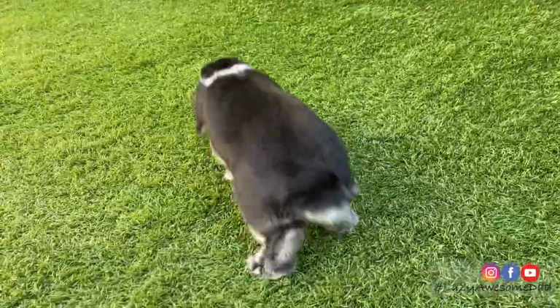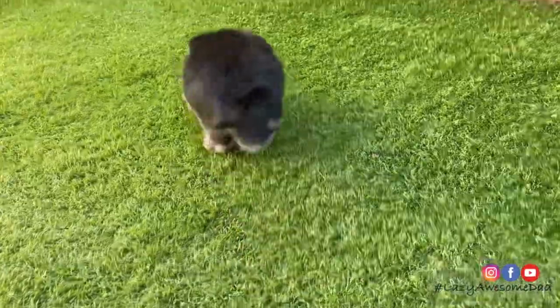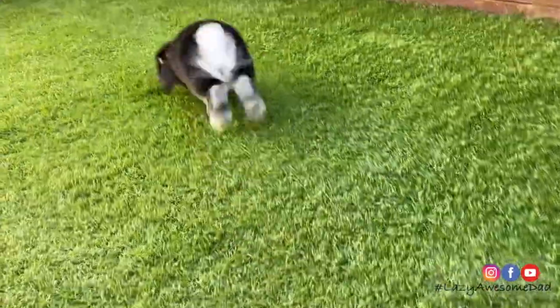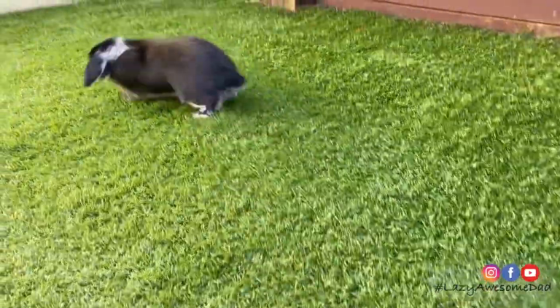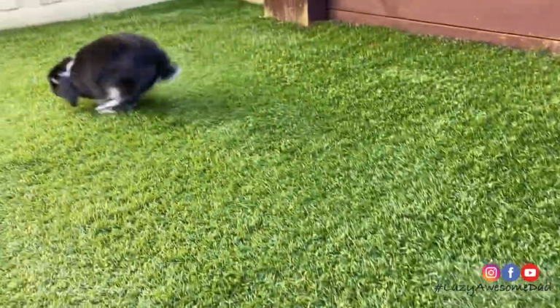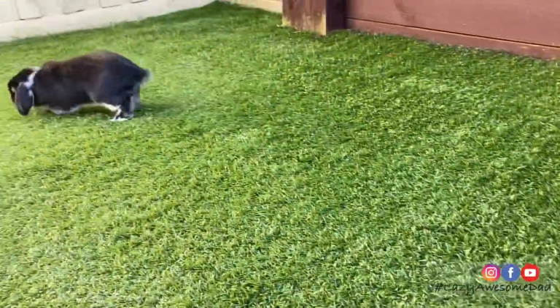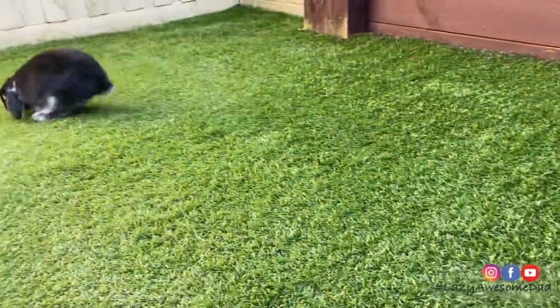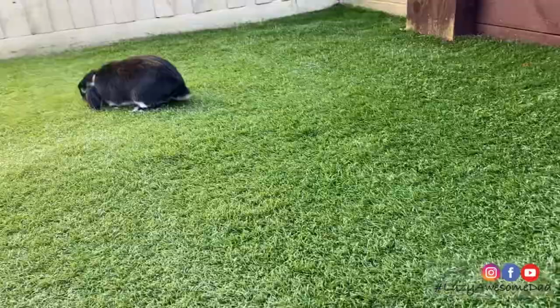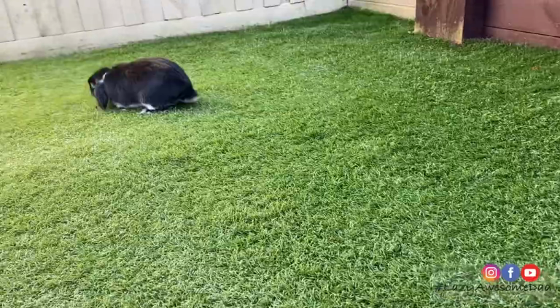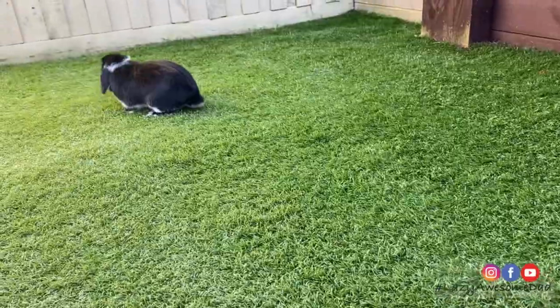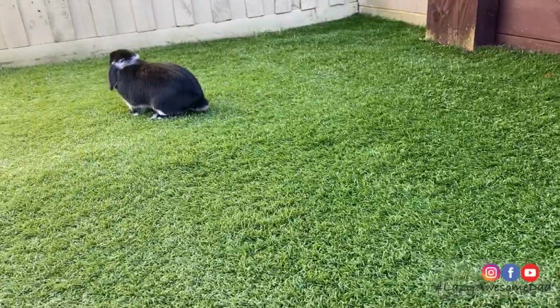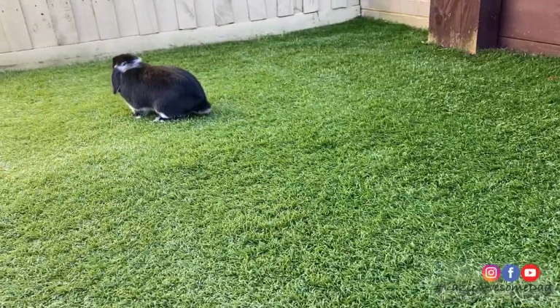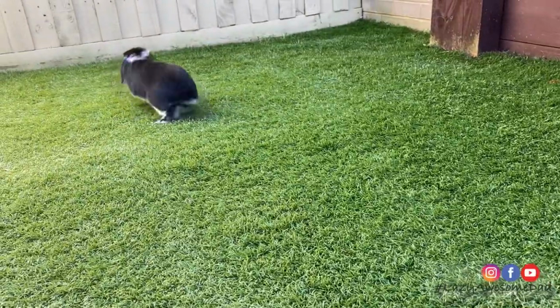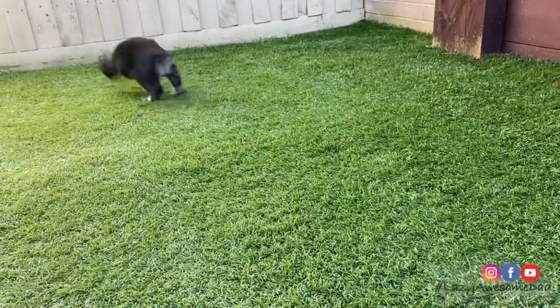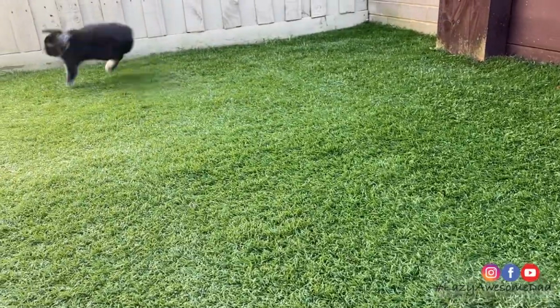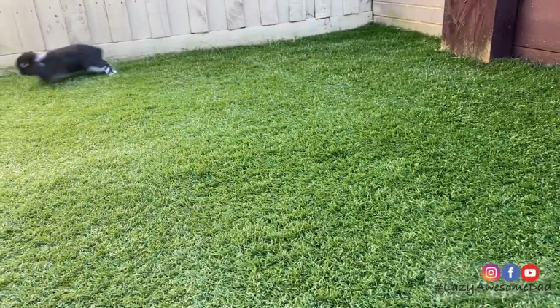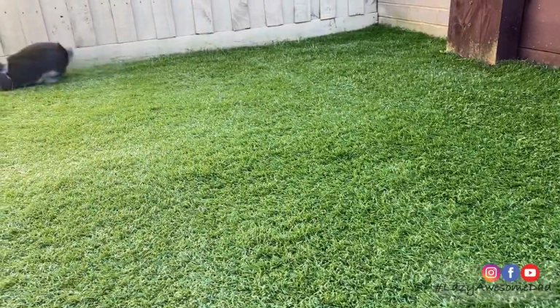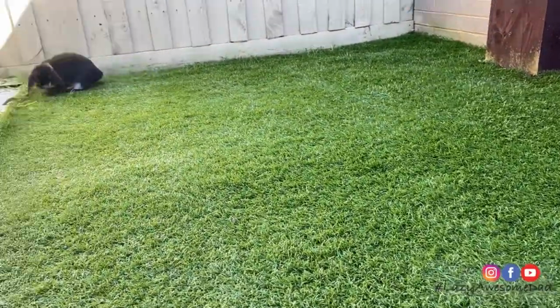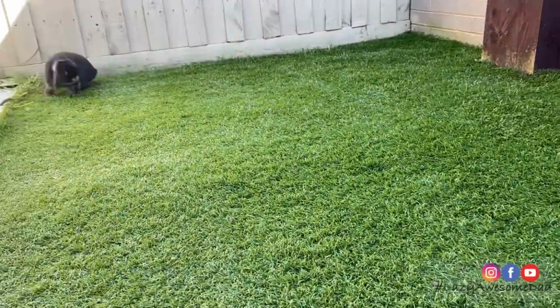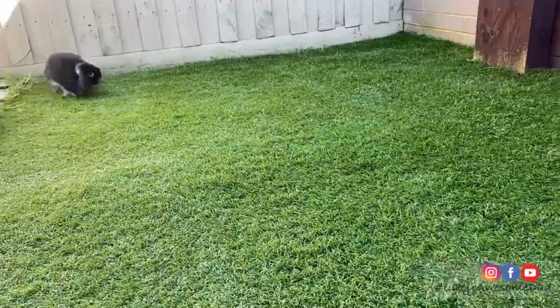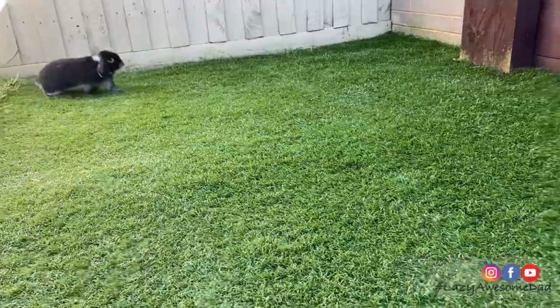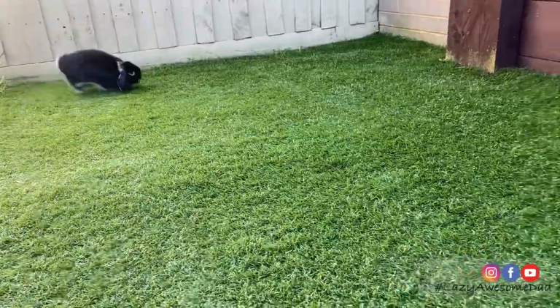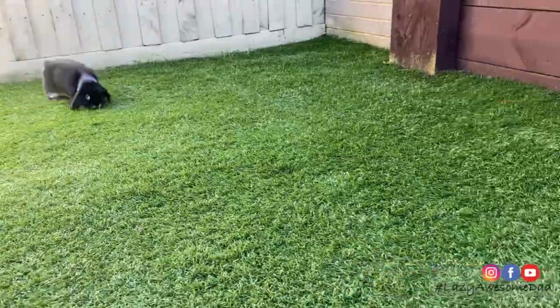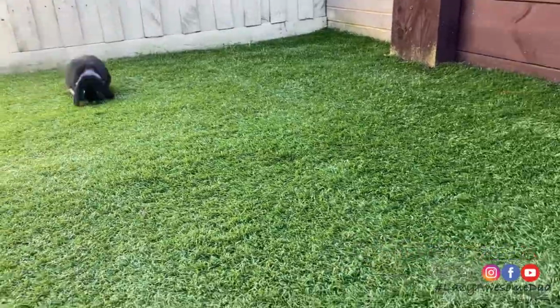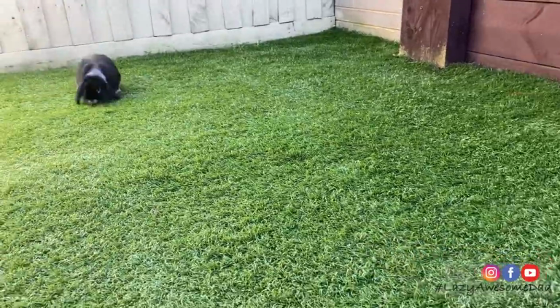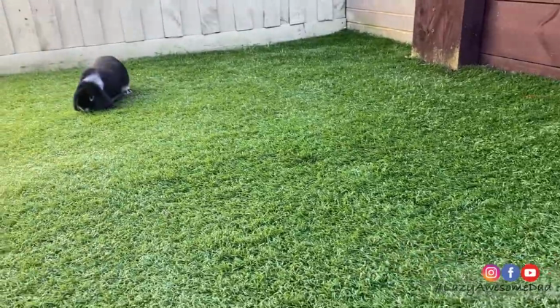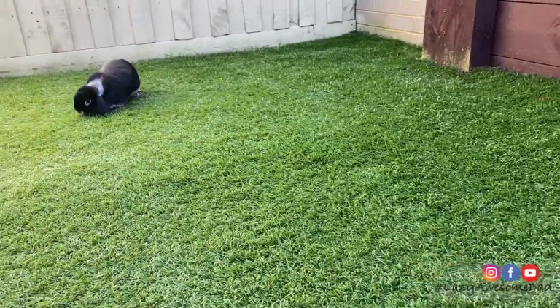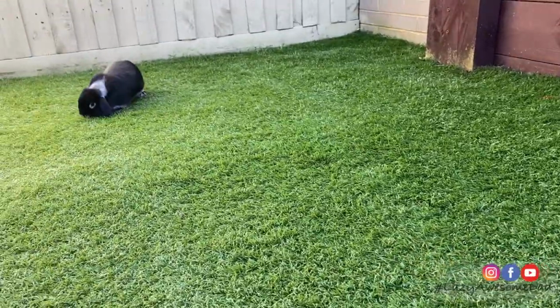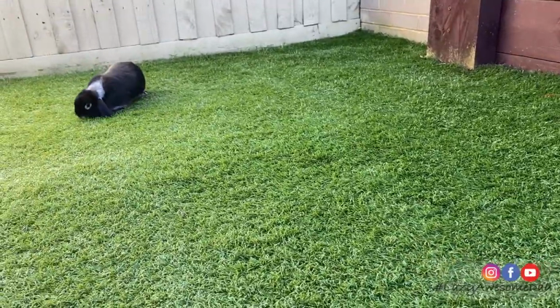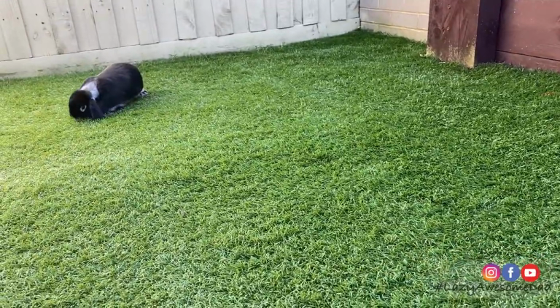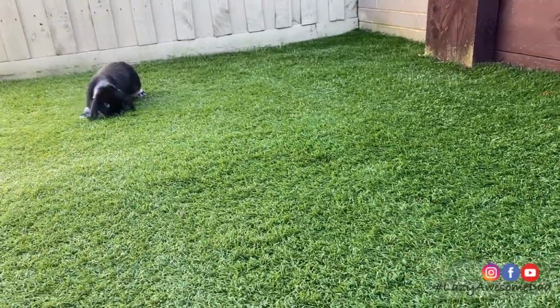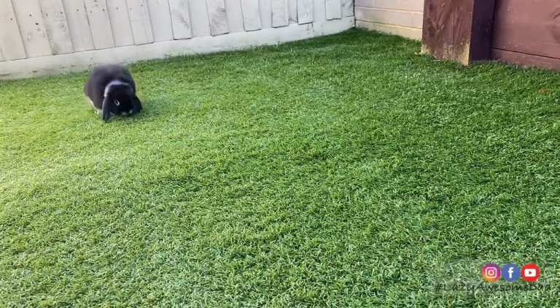We're not sure if my dad did this for us or so that his precious baby bunny can run around and enjoy the sun outside too. Thank you.